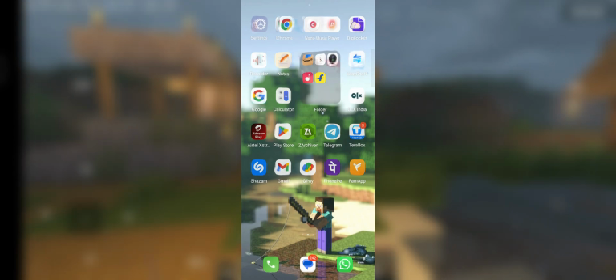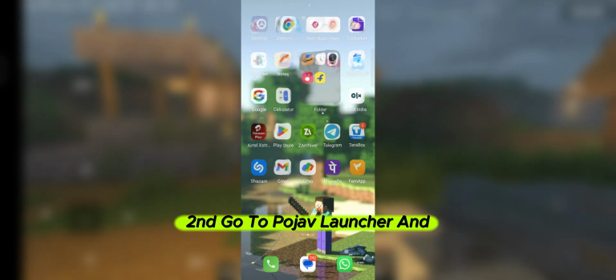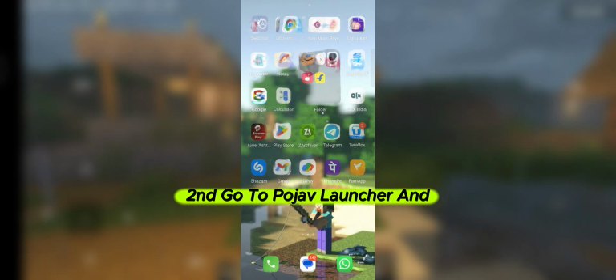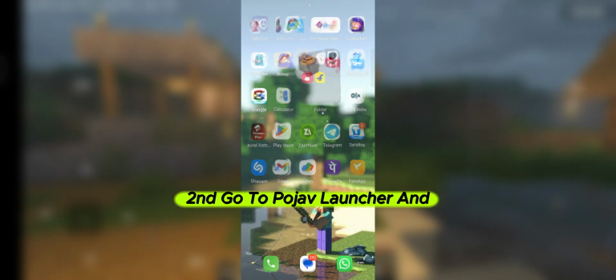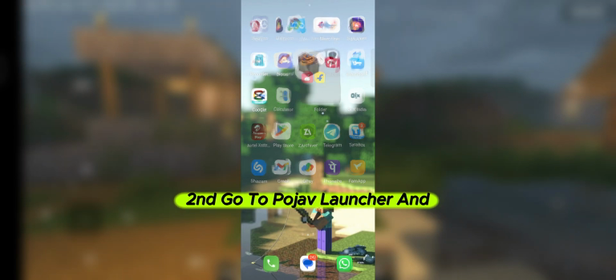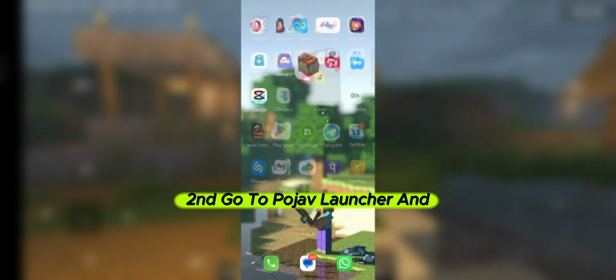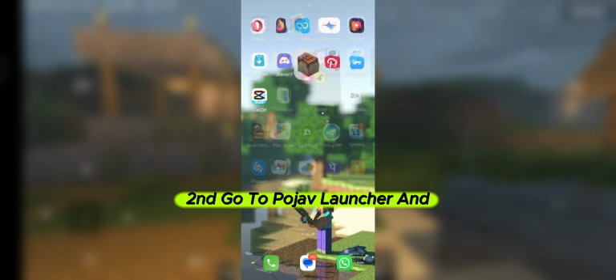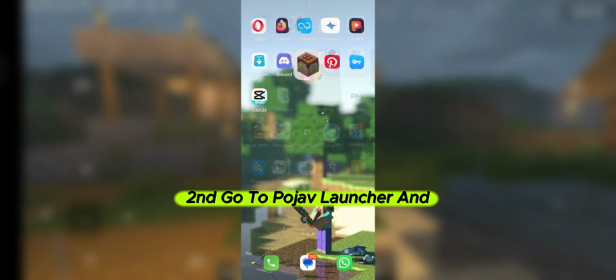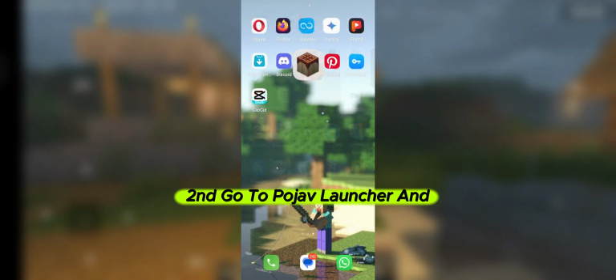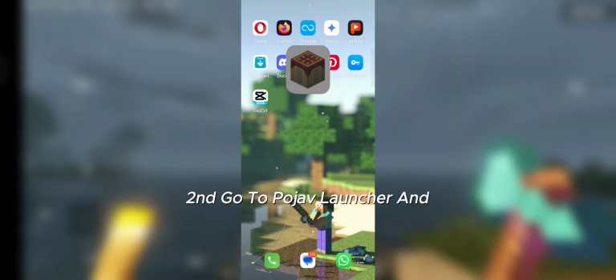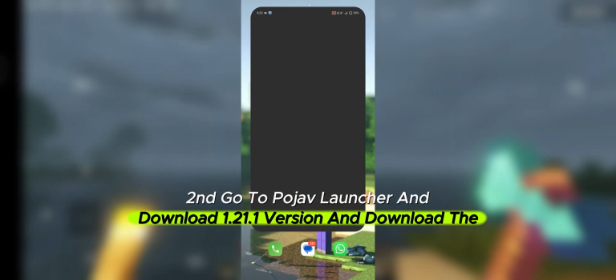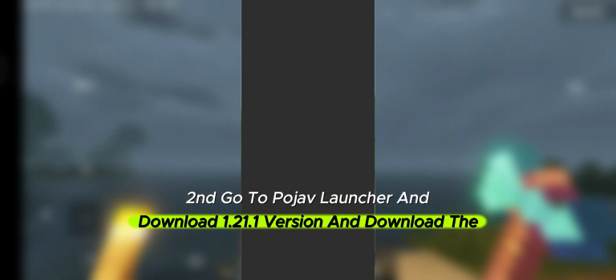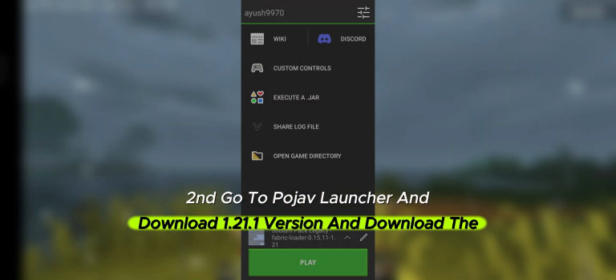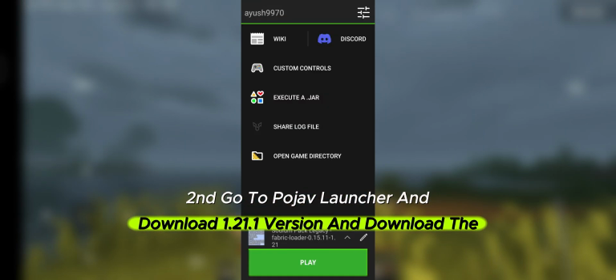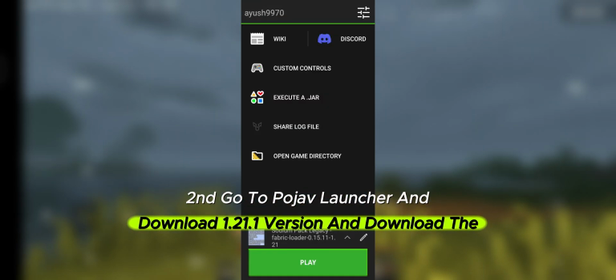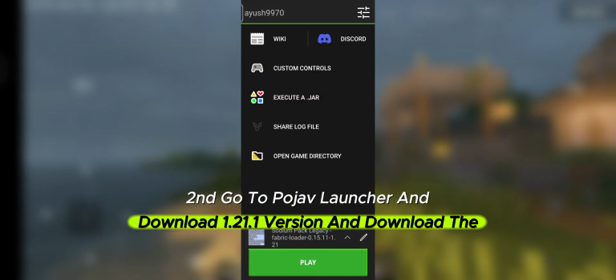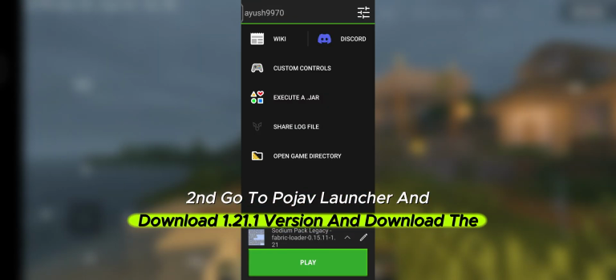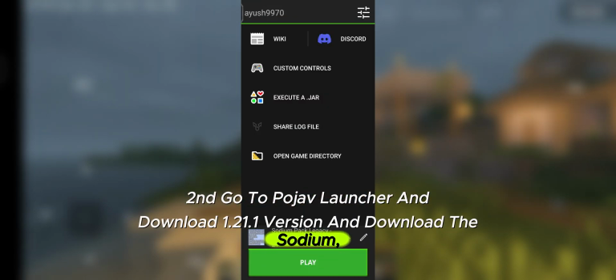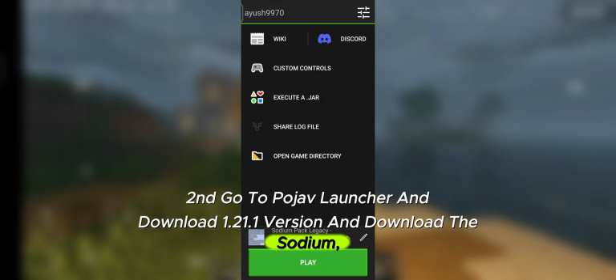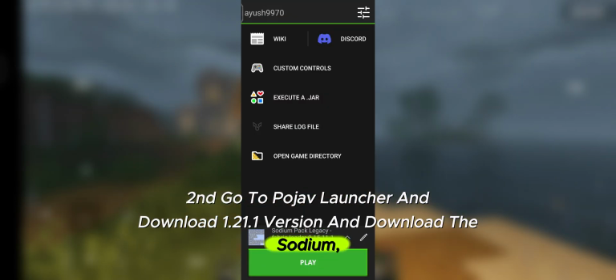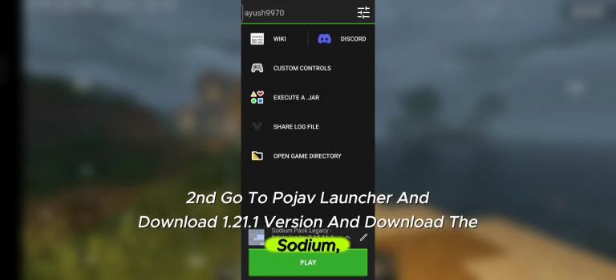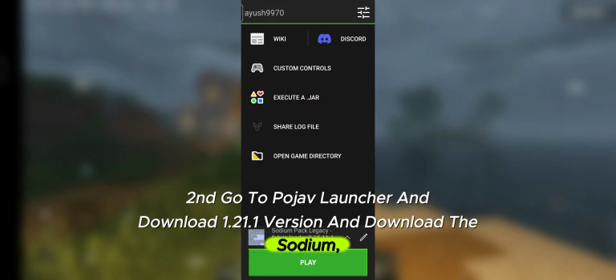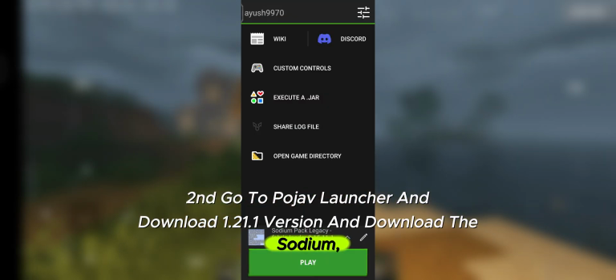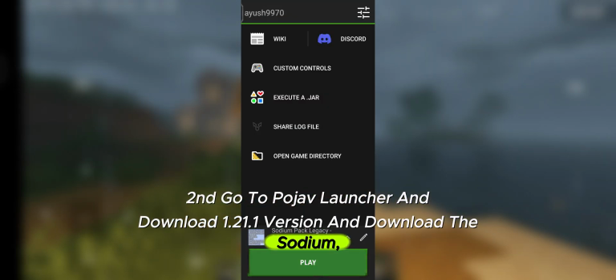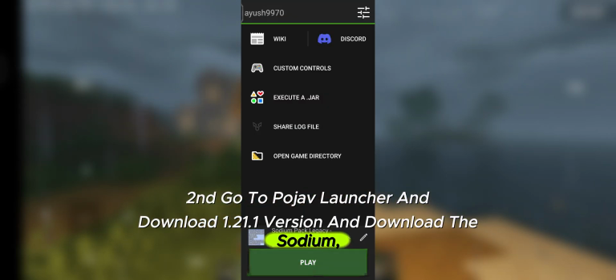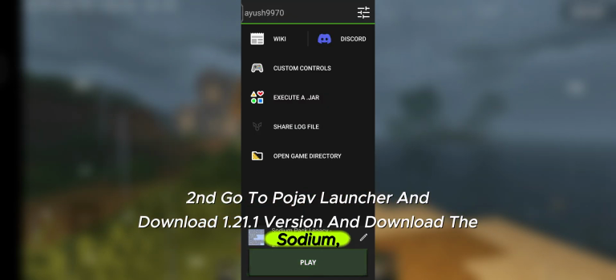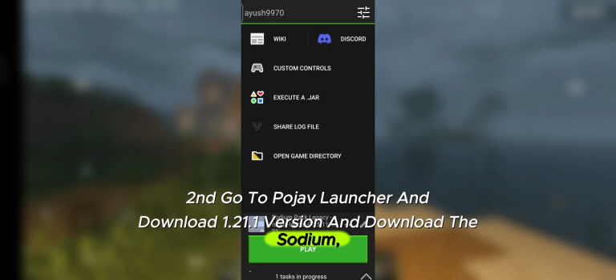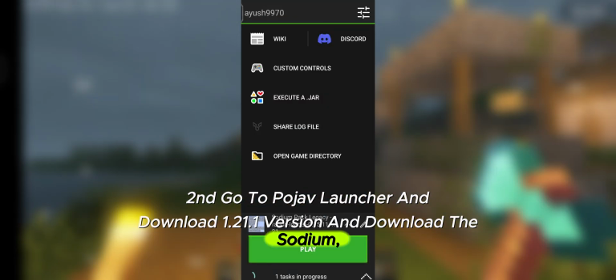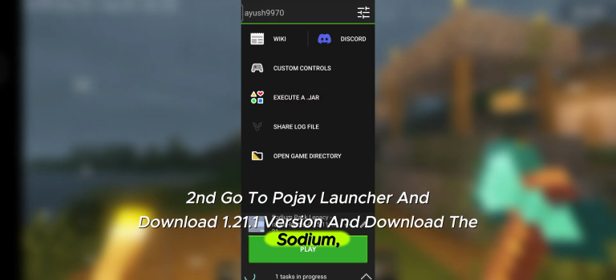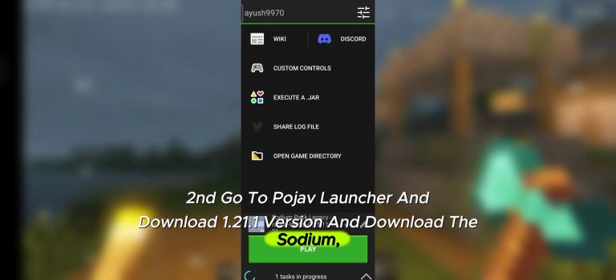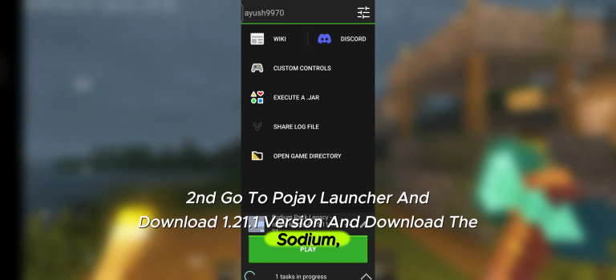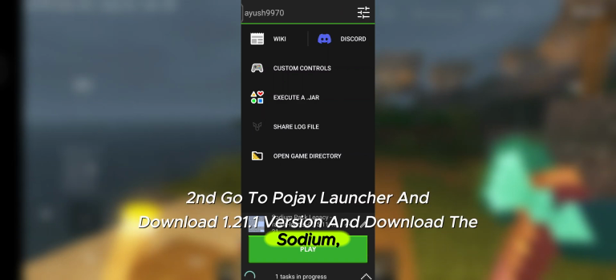Second, go to Pojav Launcher and download the 1.21.1 version, and also download Sodium.